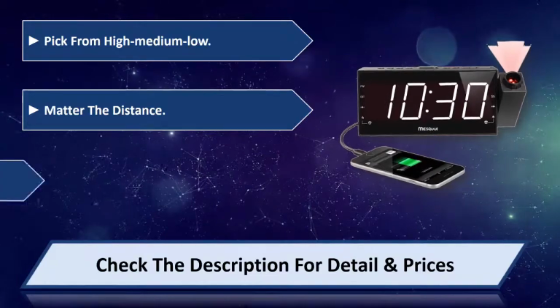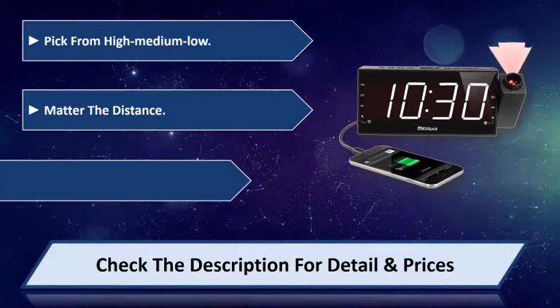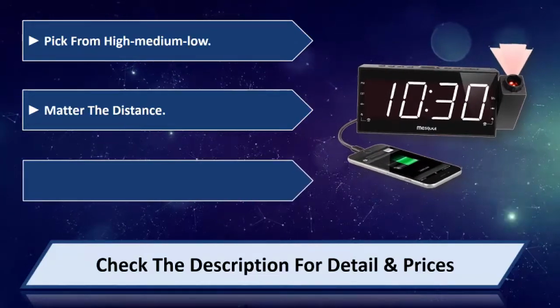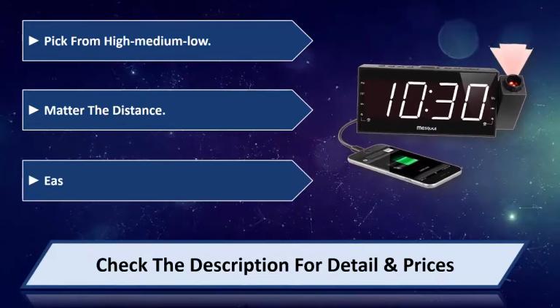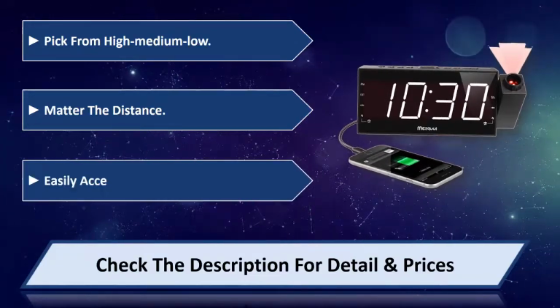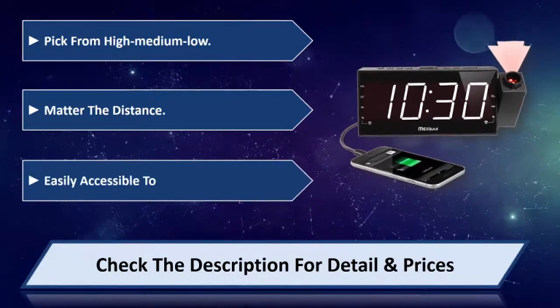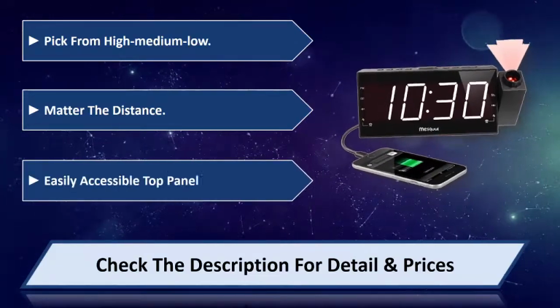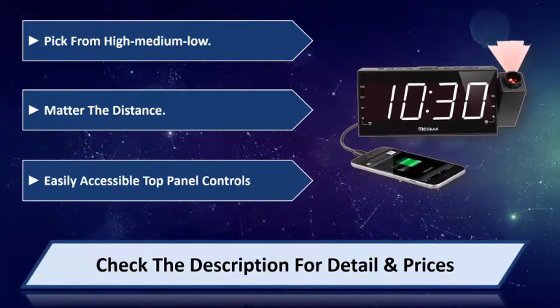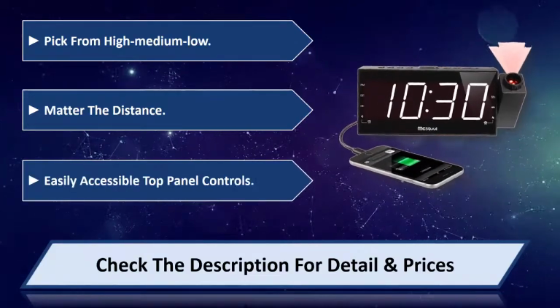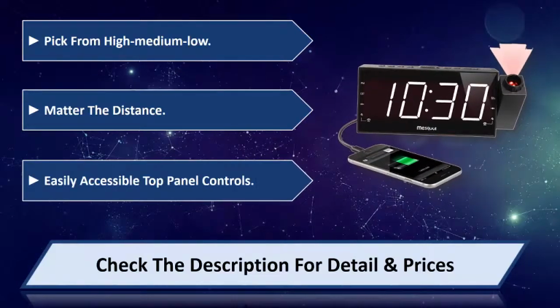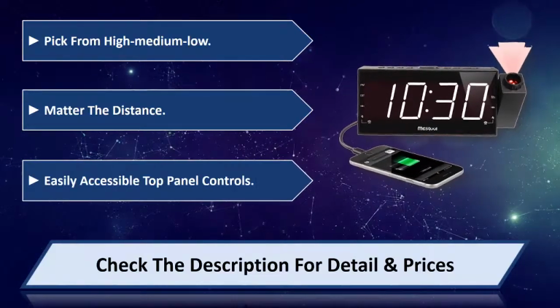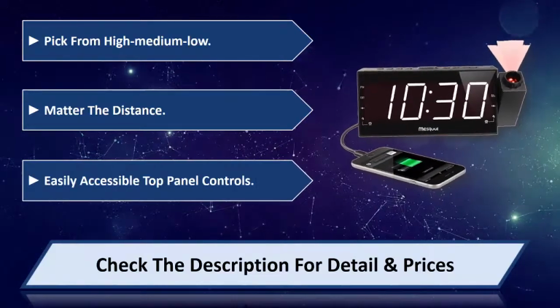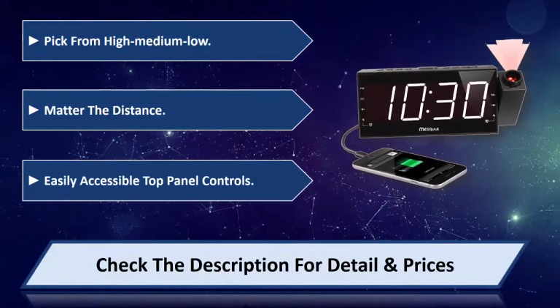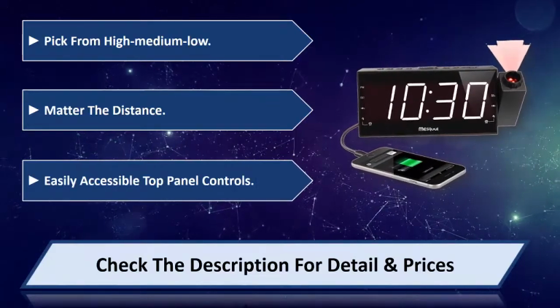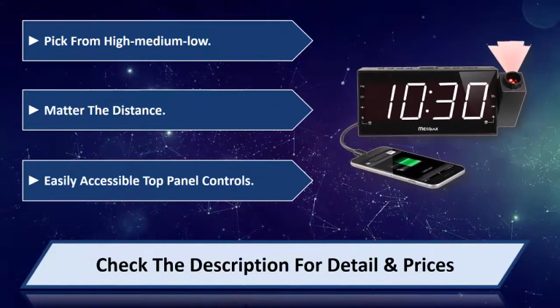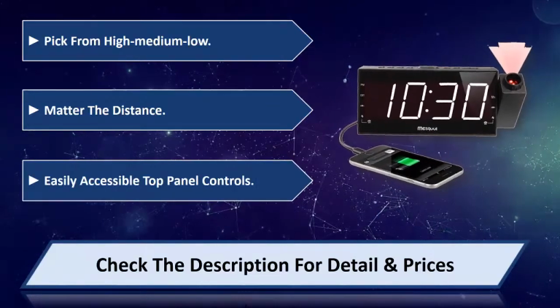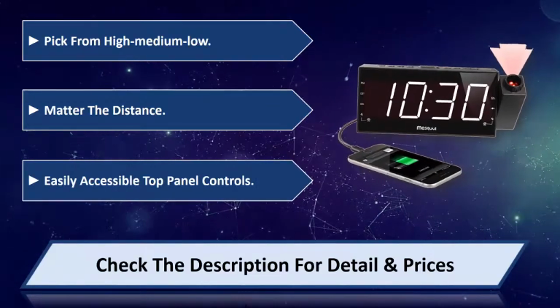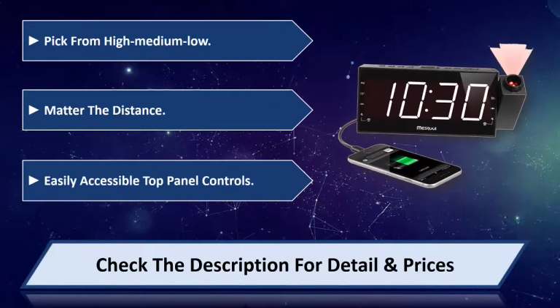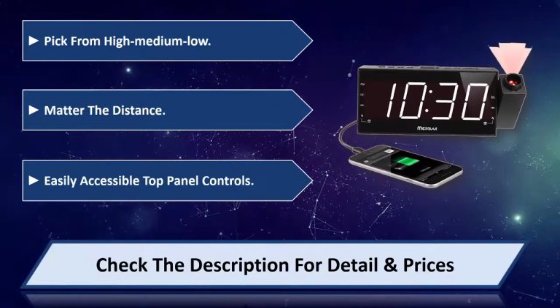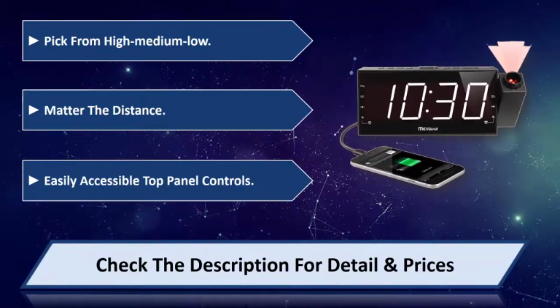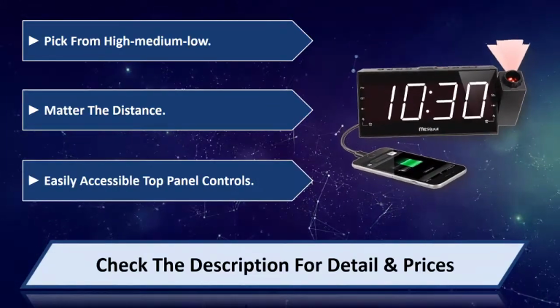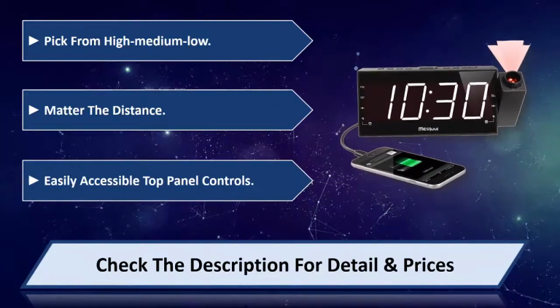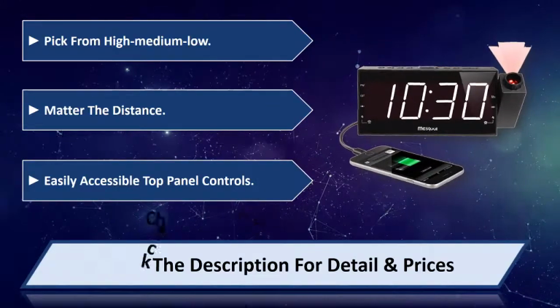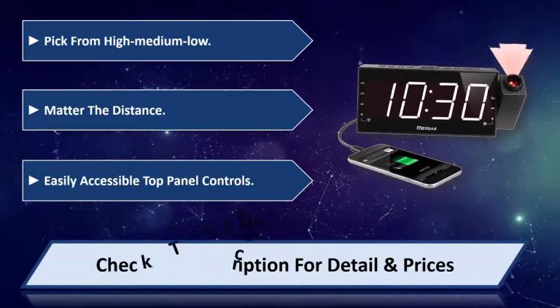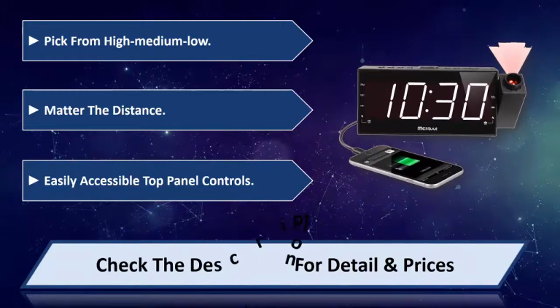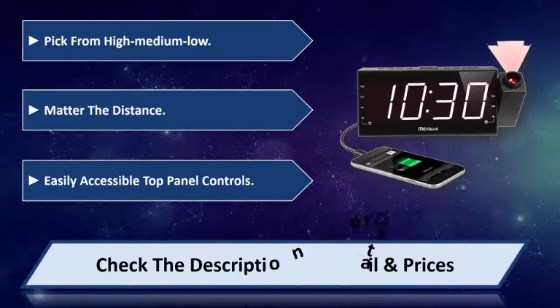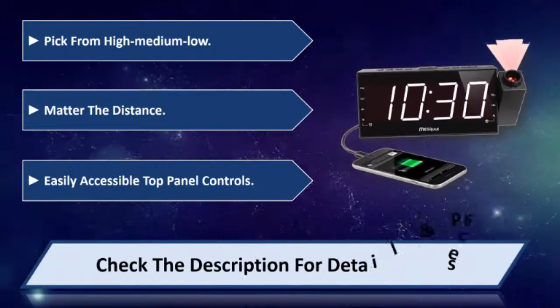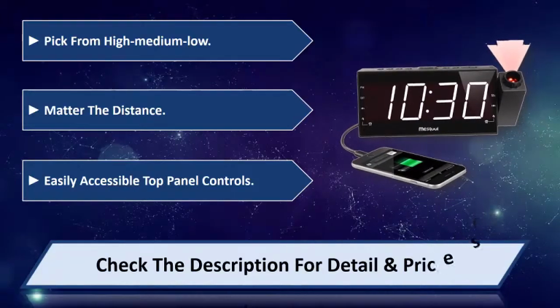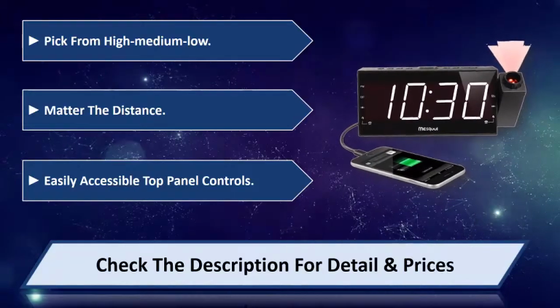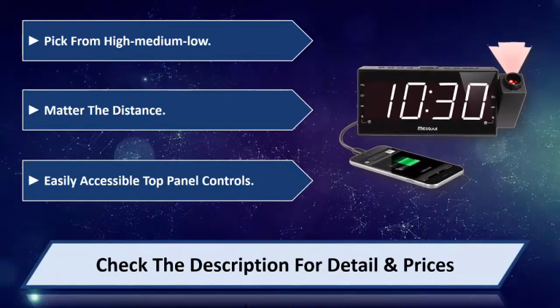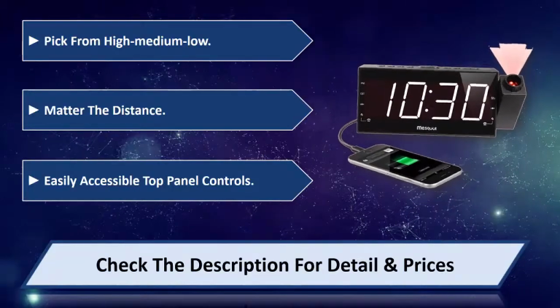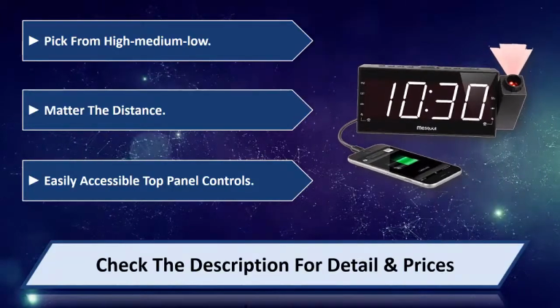Features 3 easily accessible top panel controls. Please check the description for details and price.